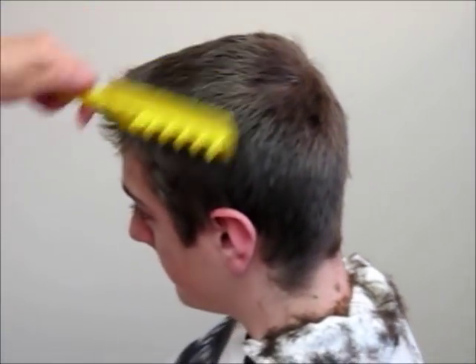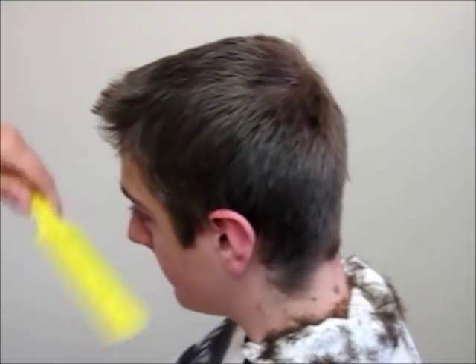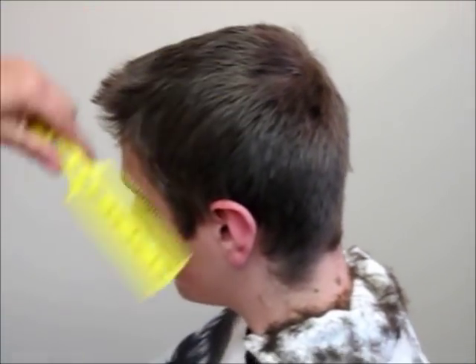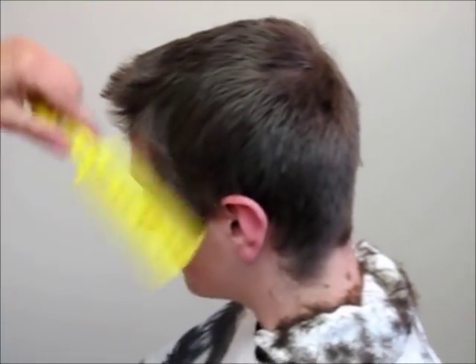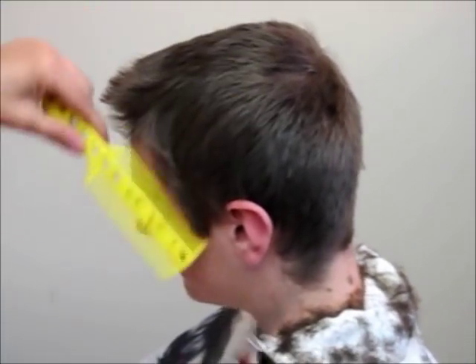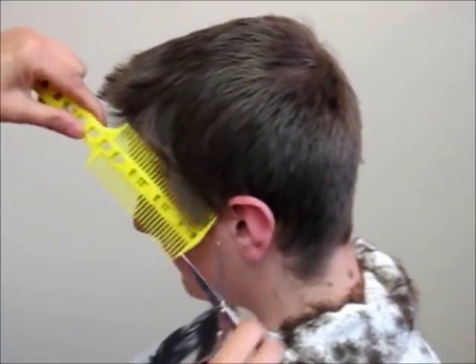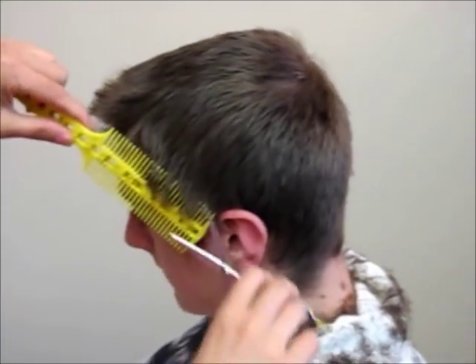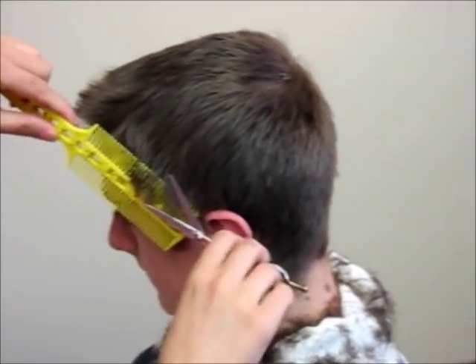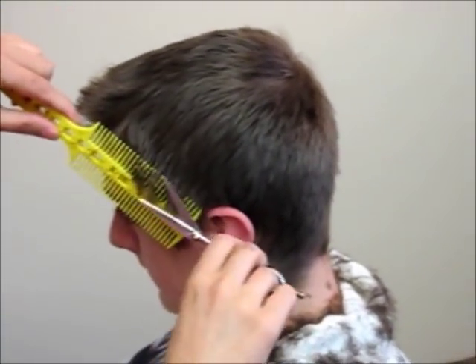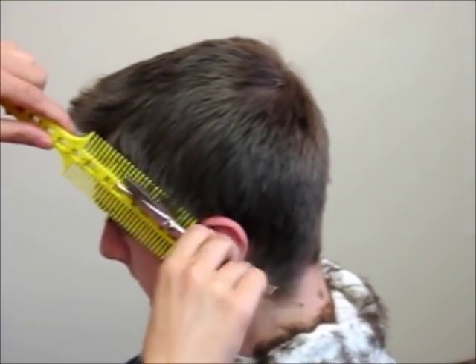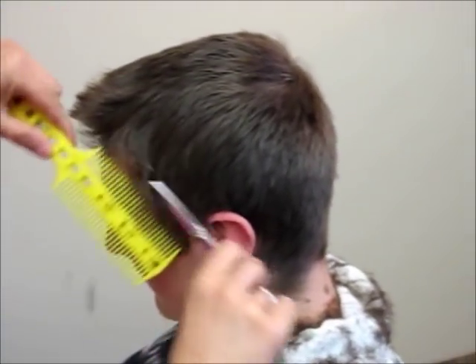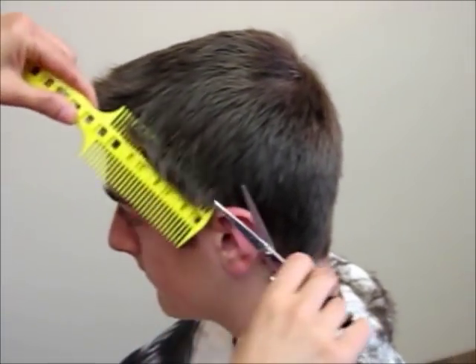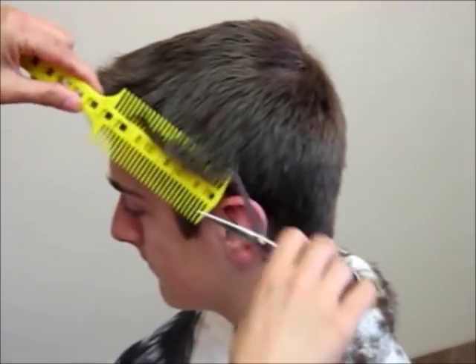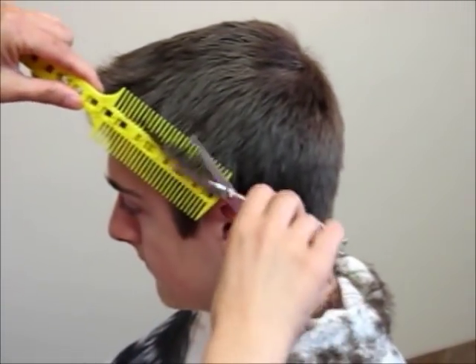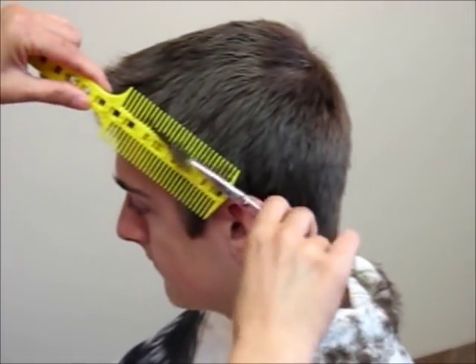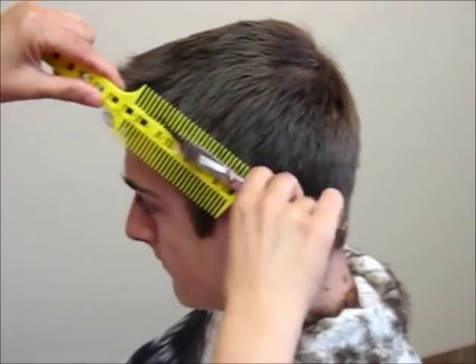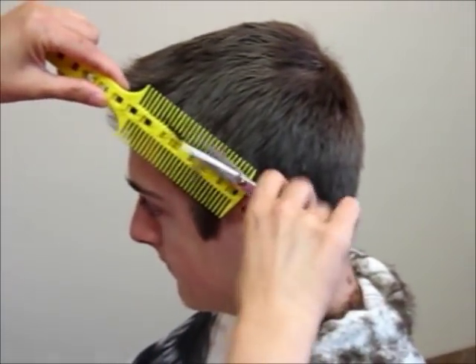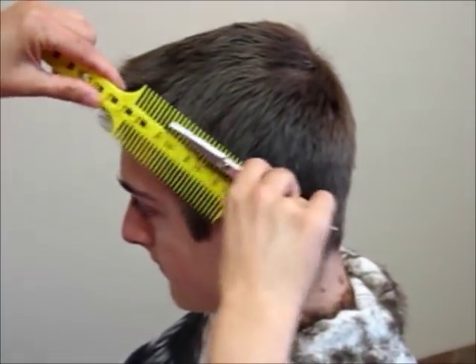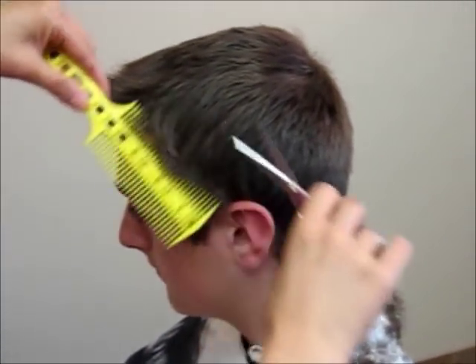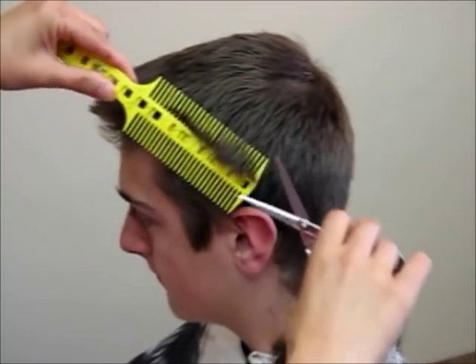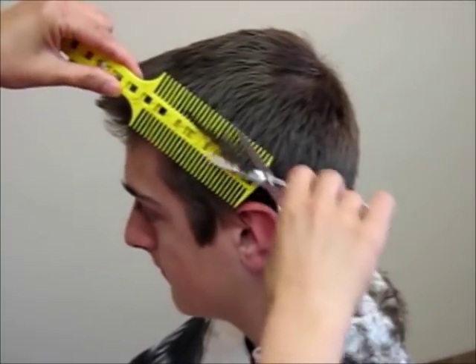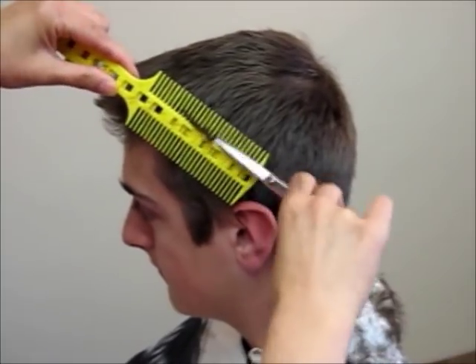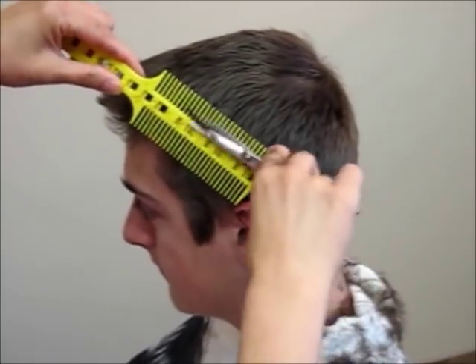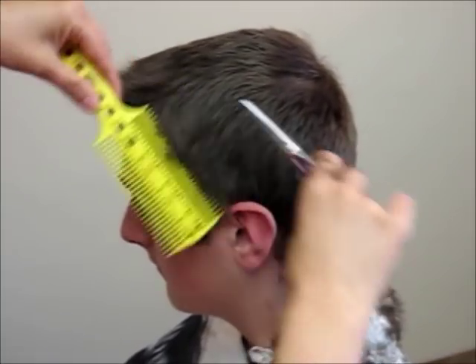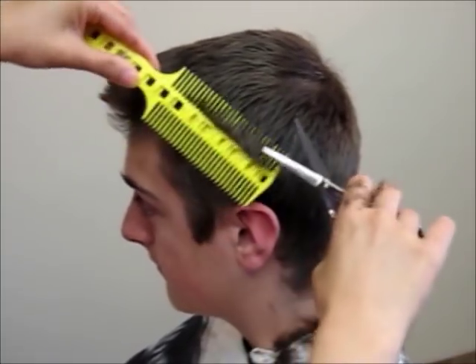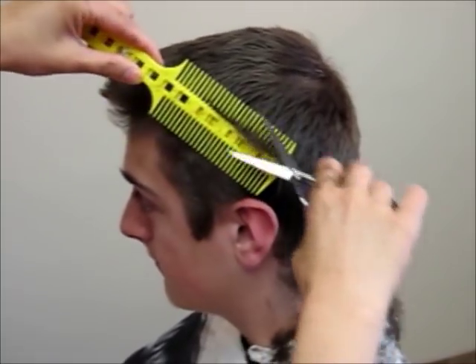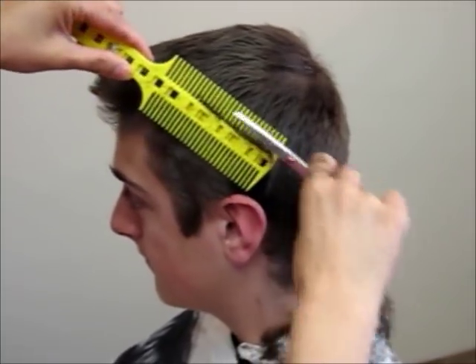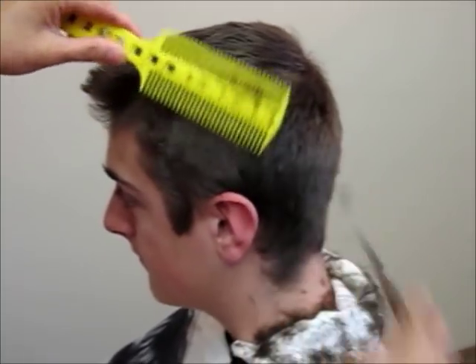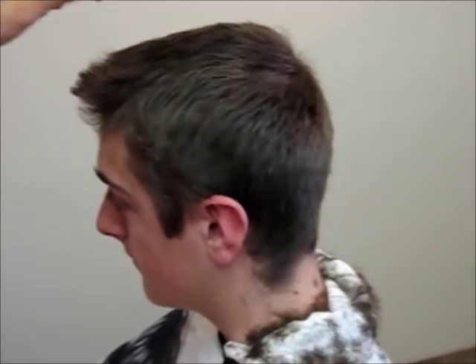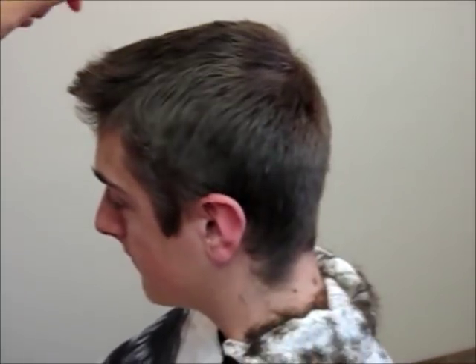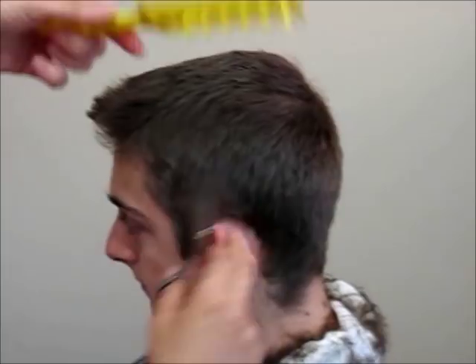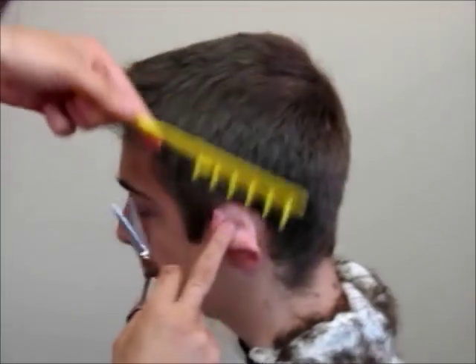As you see, by using Comb Pal, it helps you to achieve your design more accurately and with faster speed.